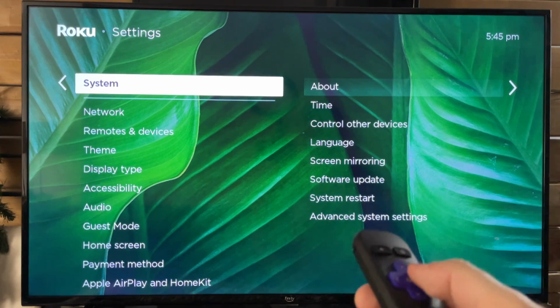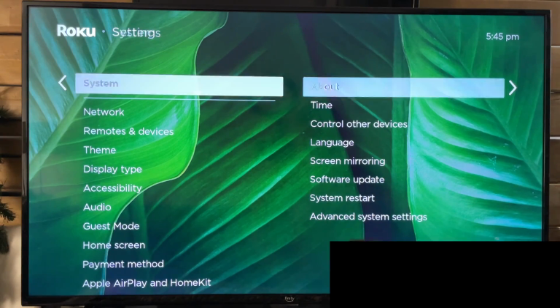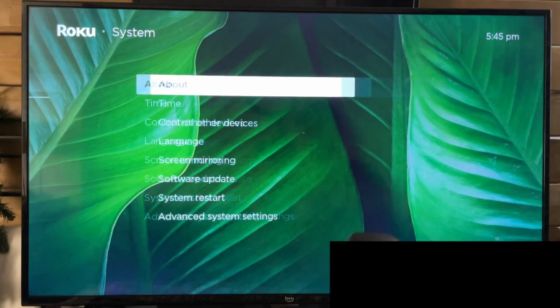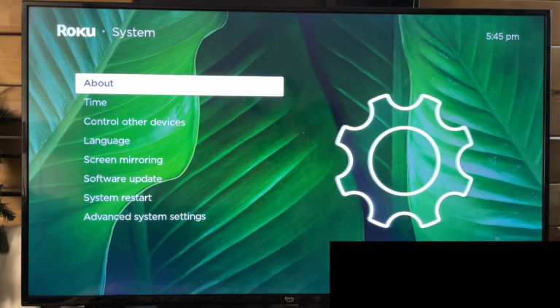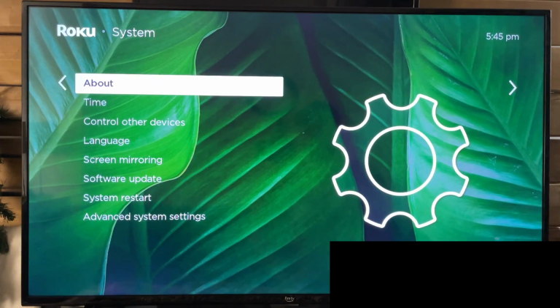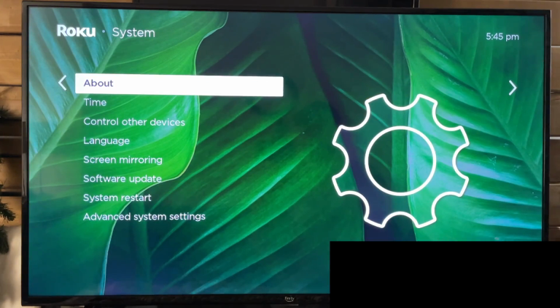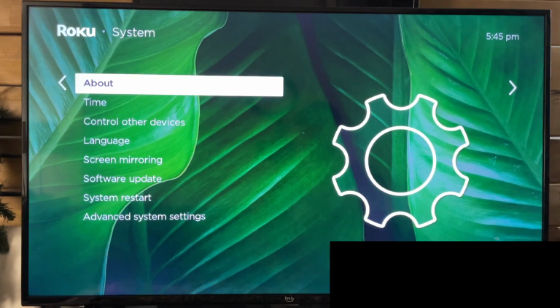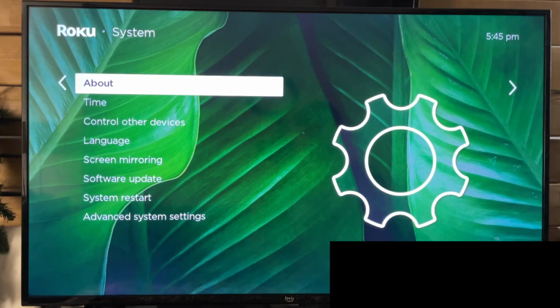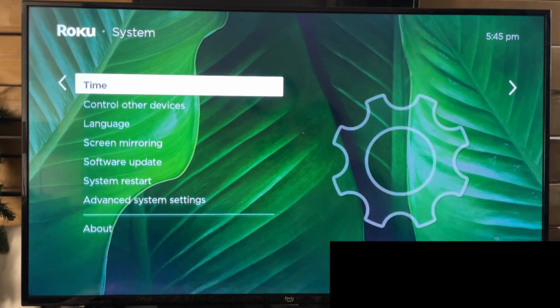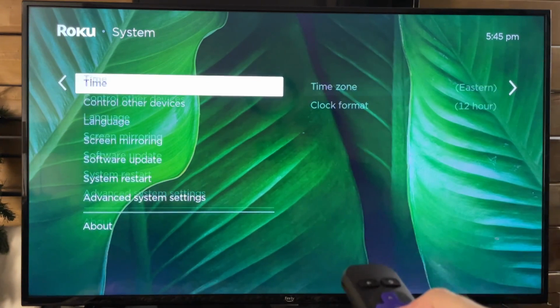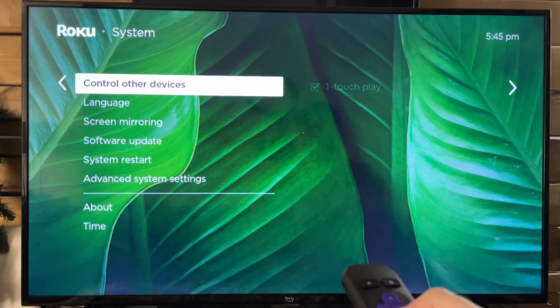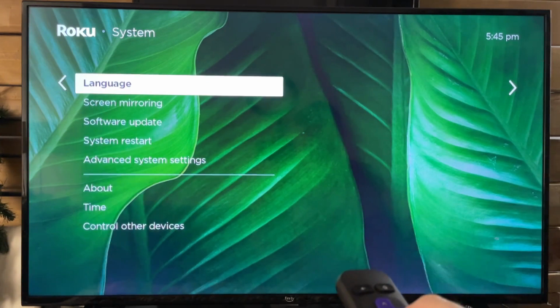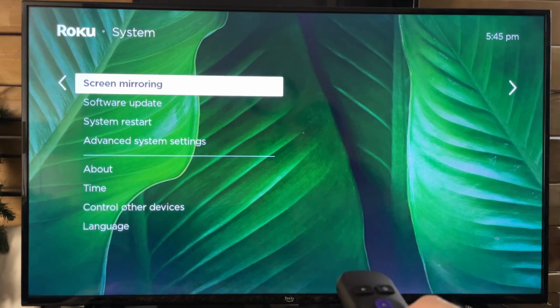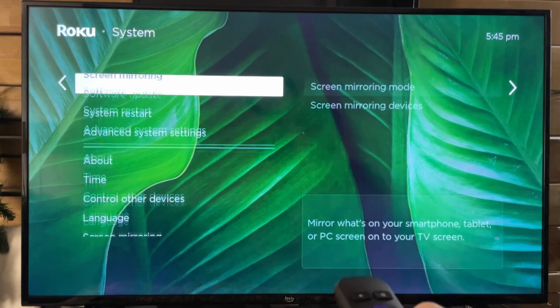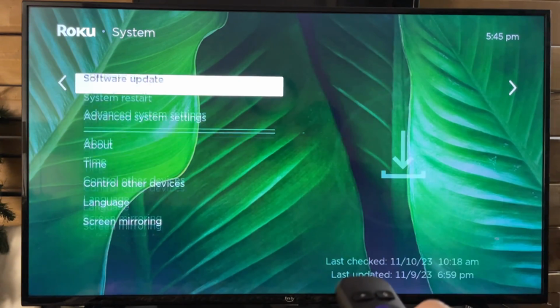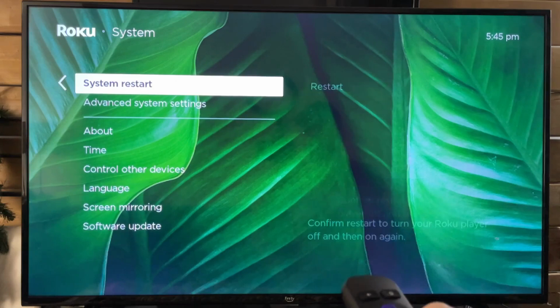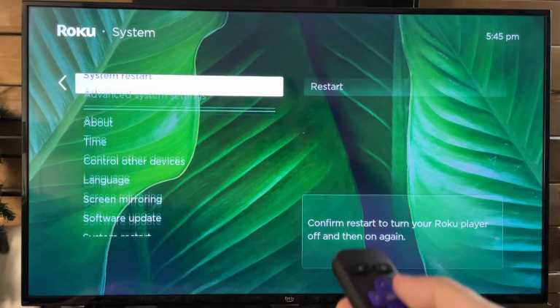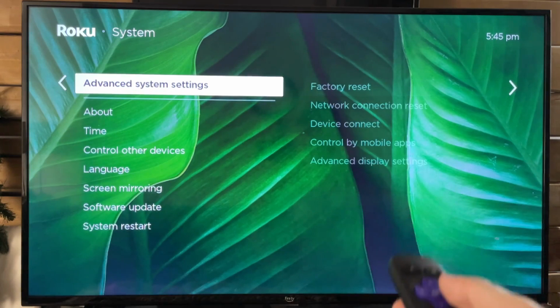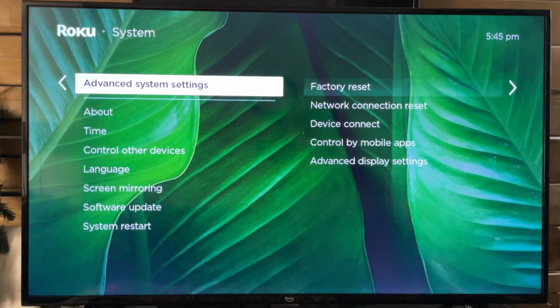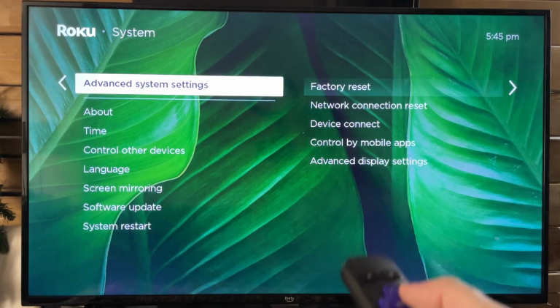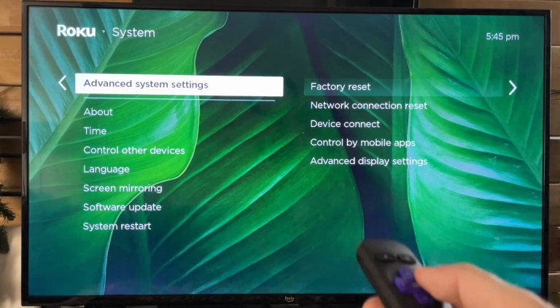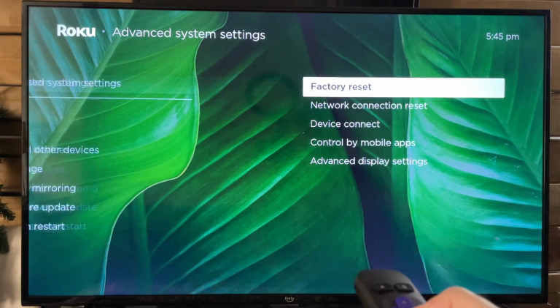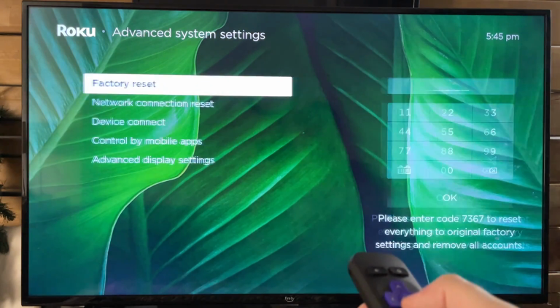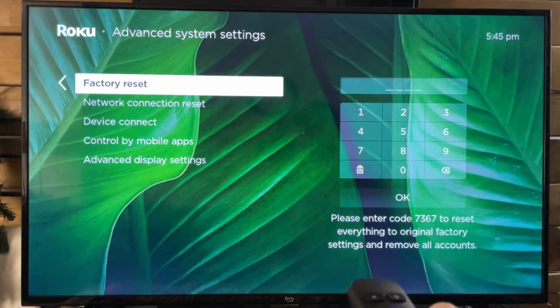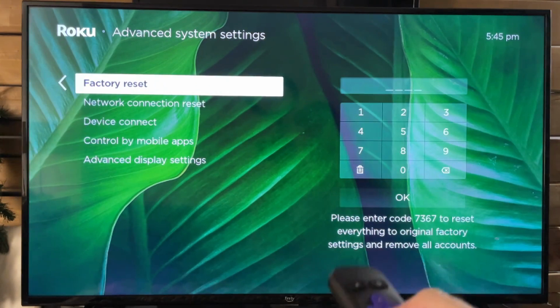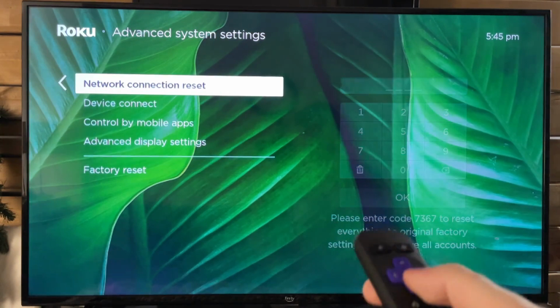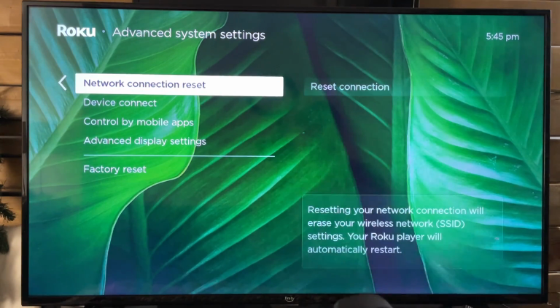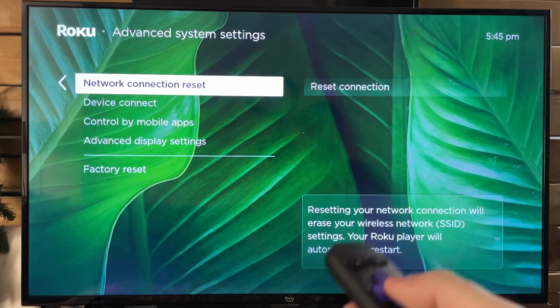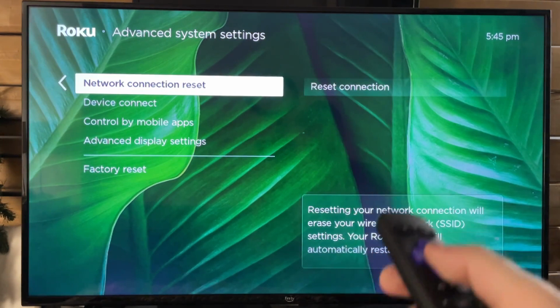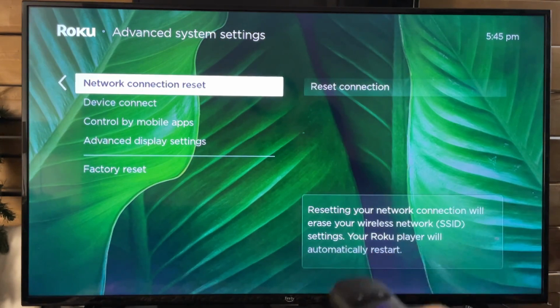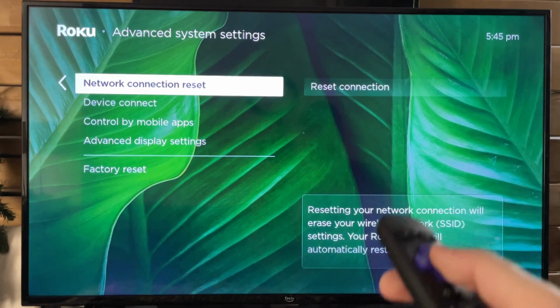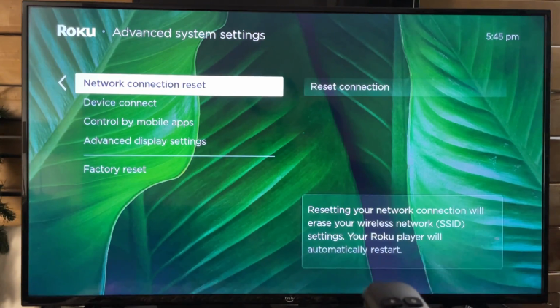Next we're going to scroll over and go down to Advanced System Settings, and from here is where you'll find Network Connection Reset.